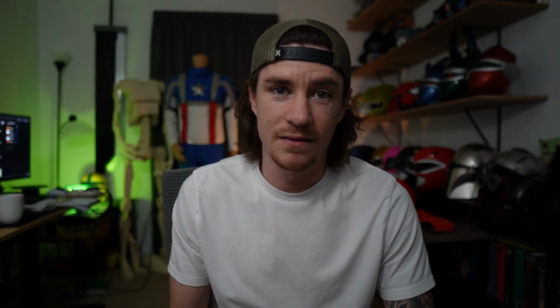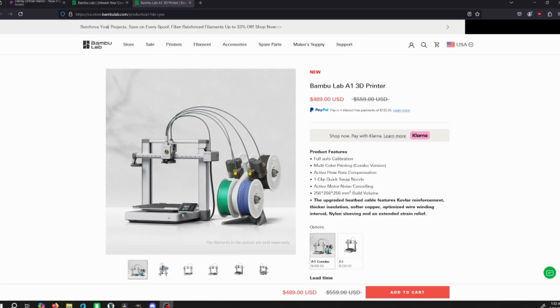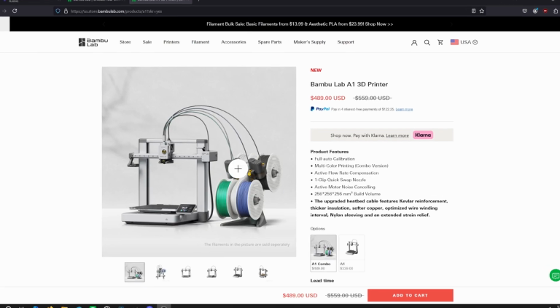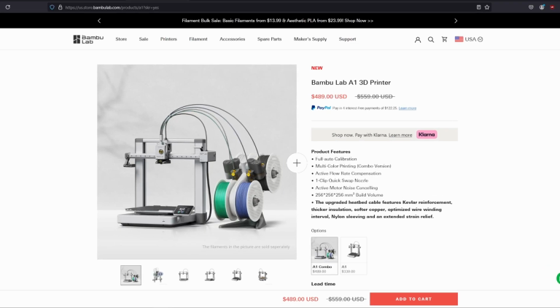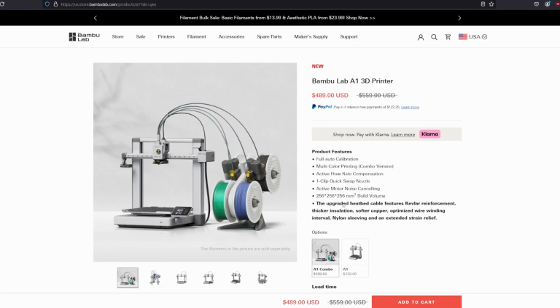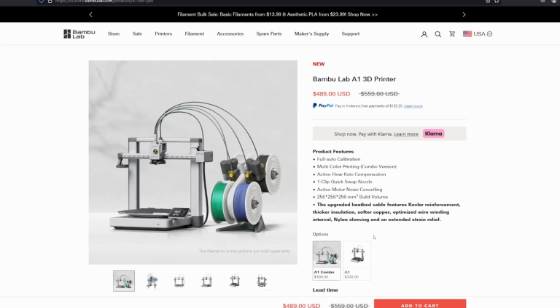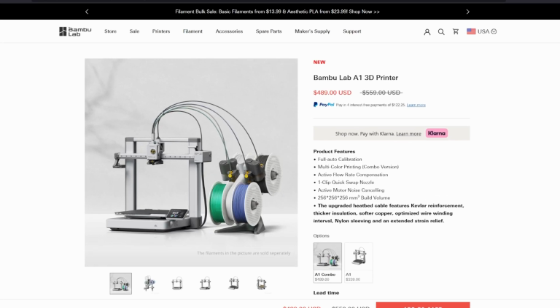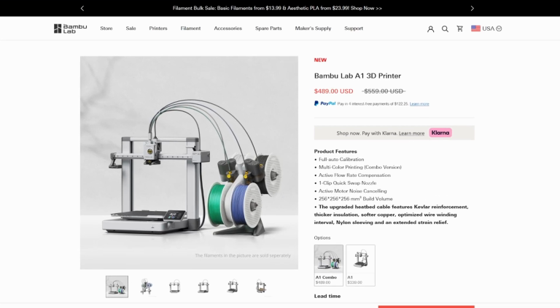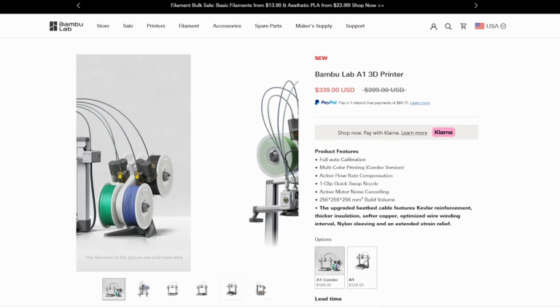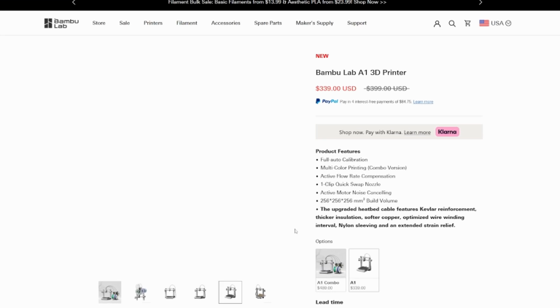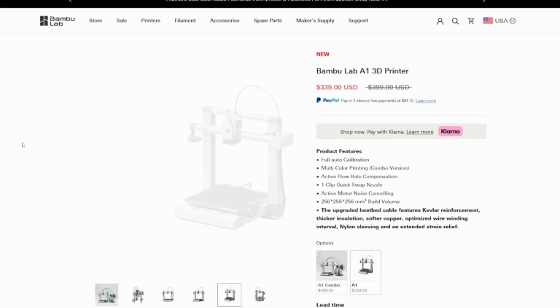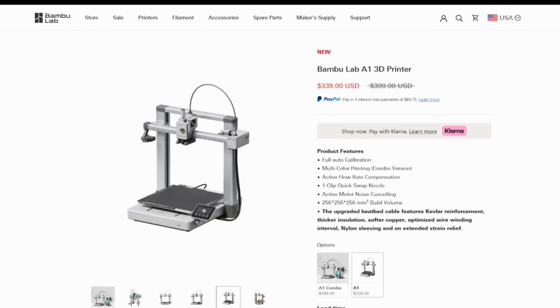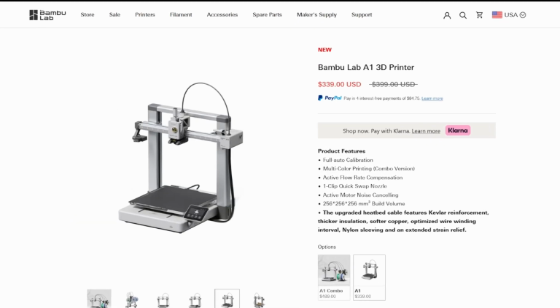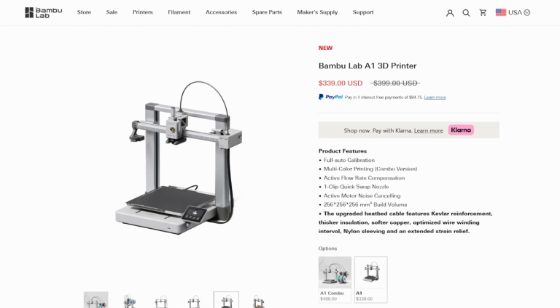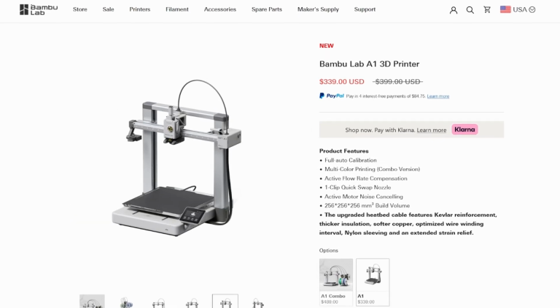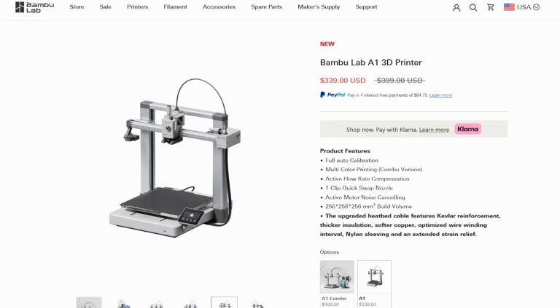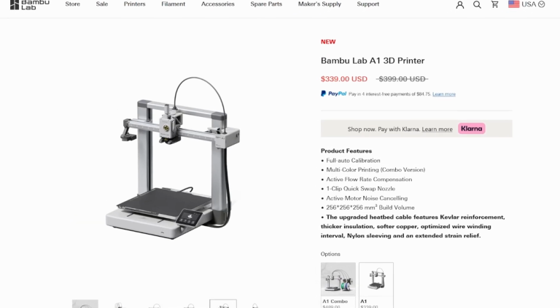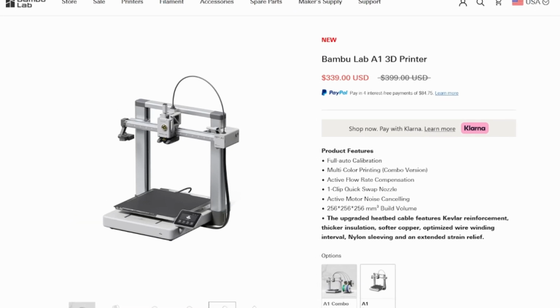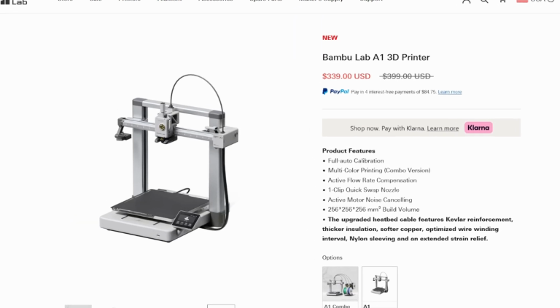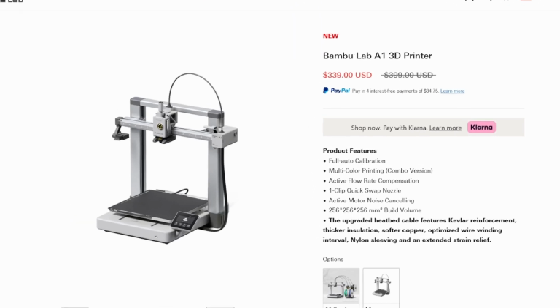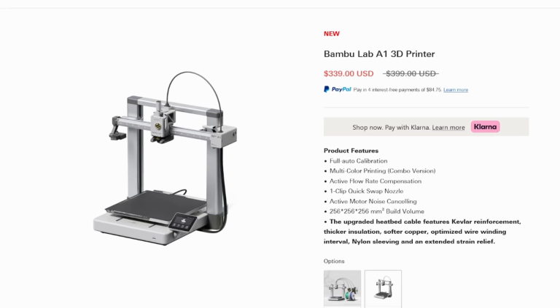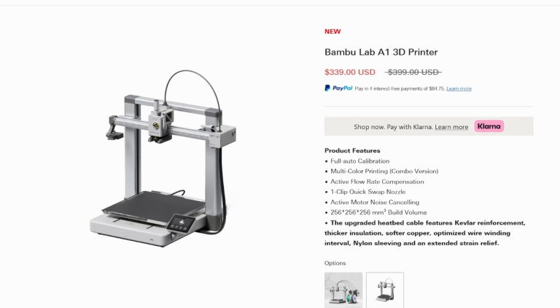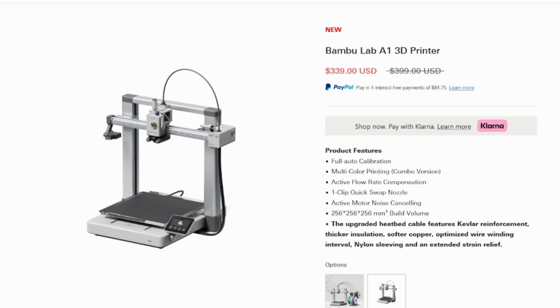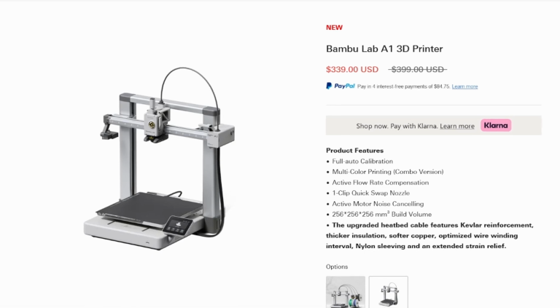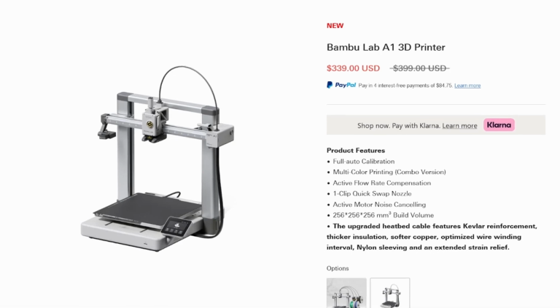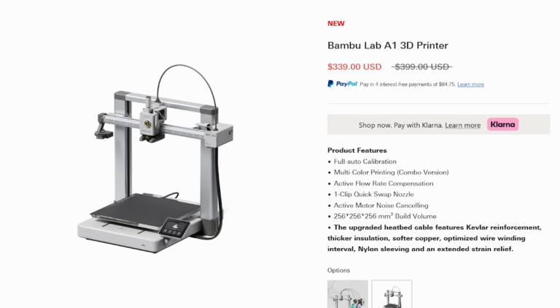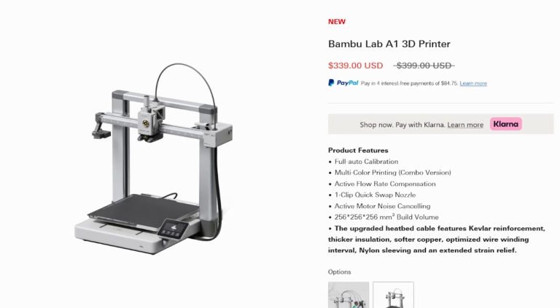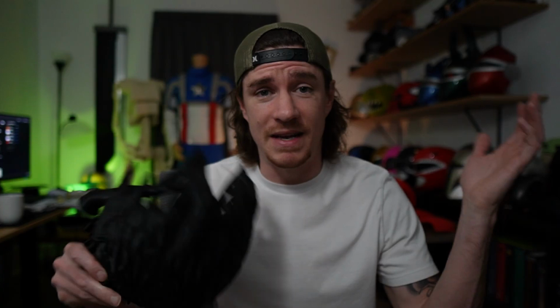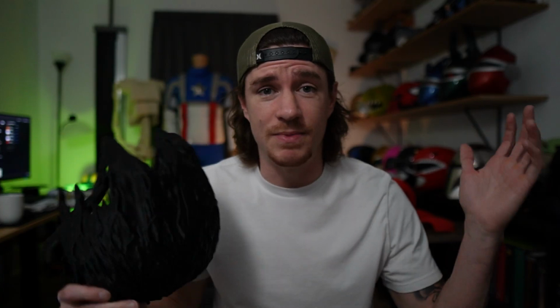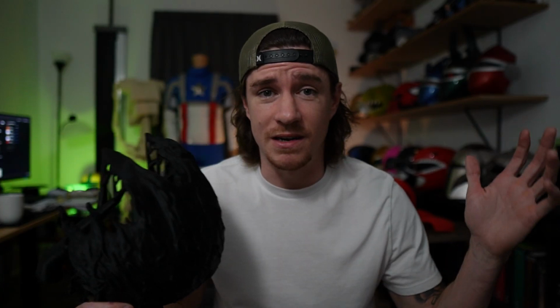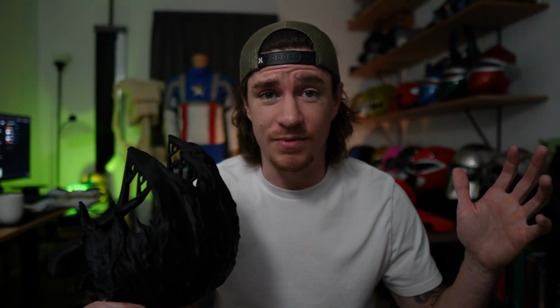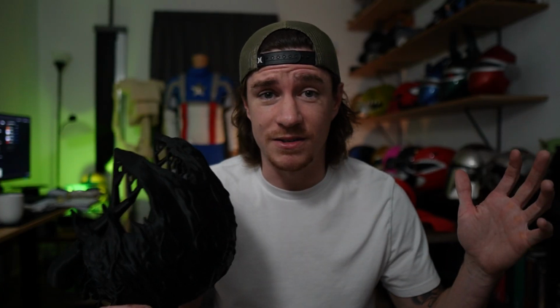And it's at $330 for the base printer. I'll have it linked in my link tree as best beginner printer.